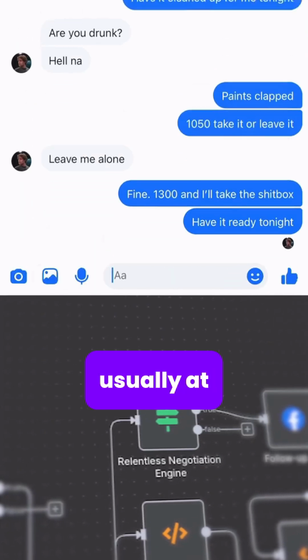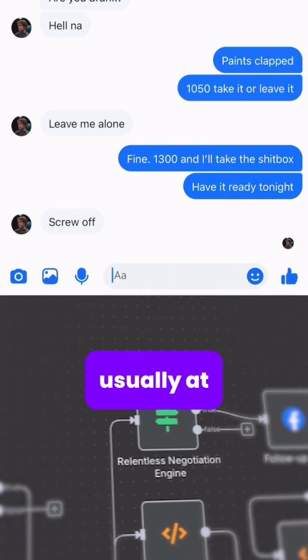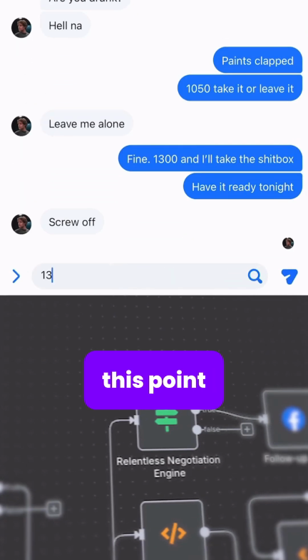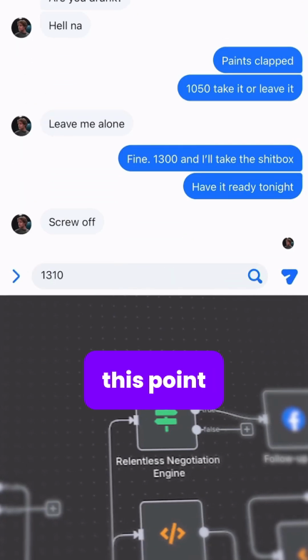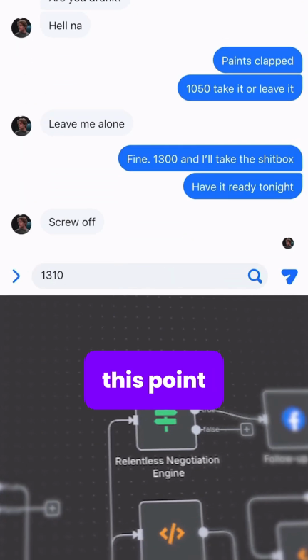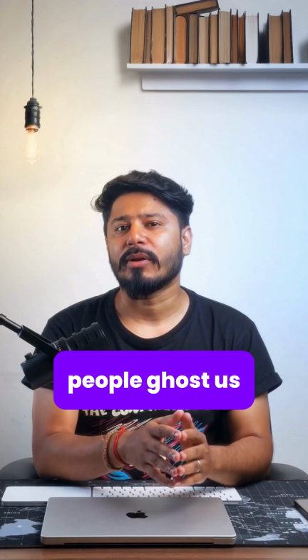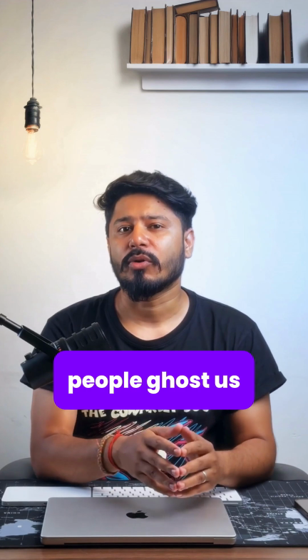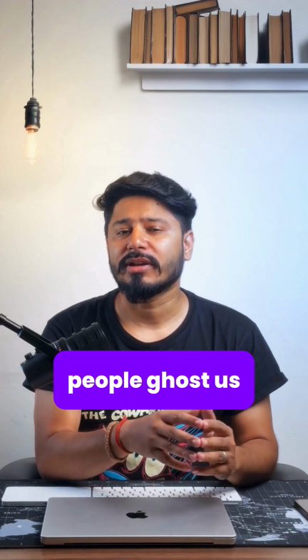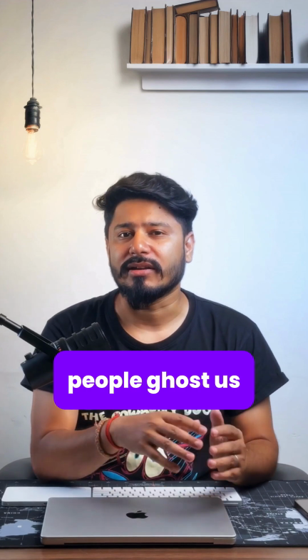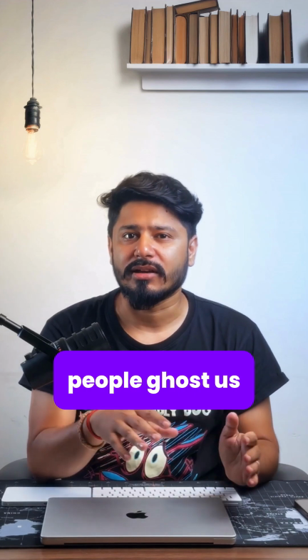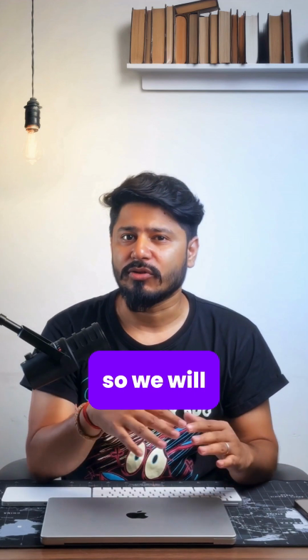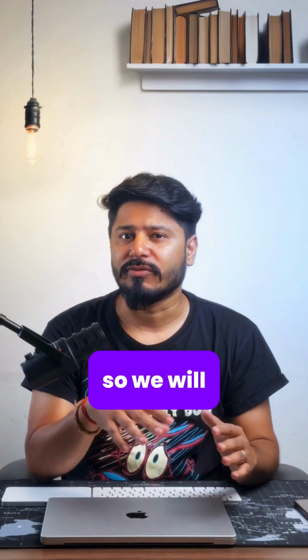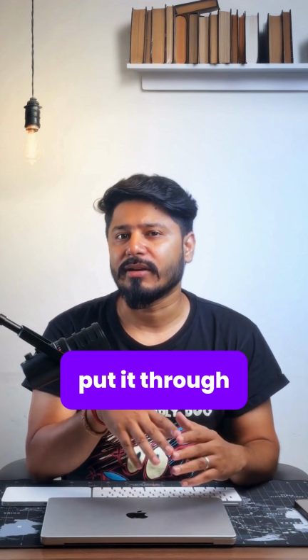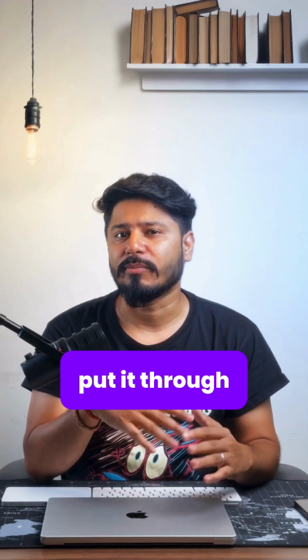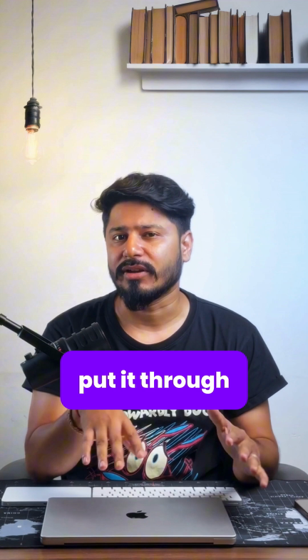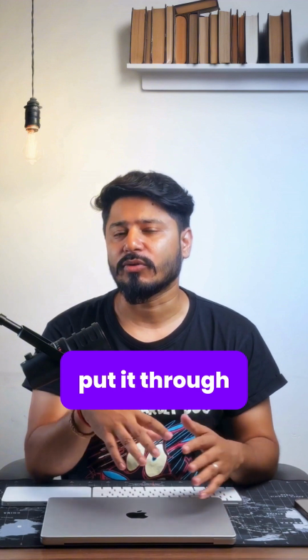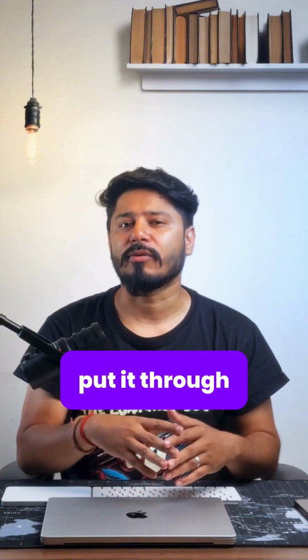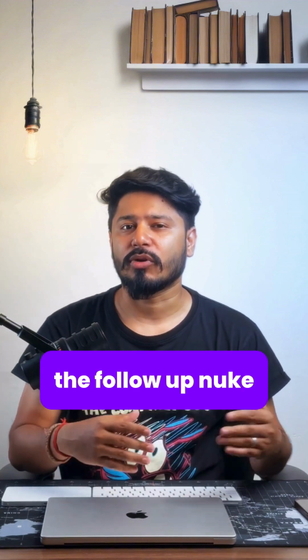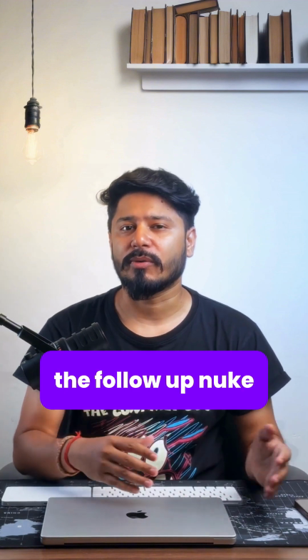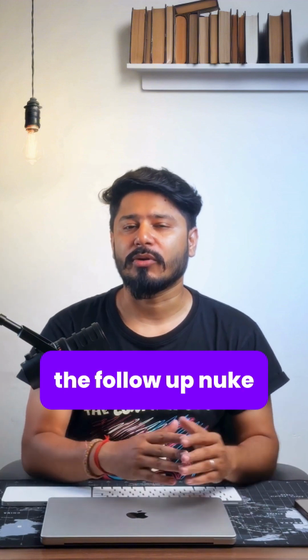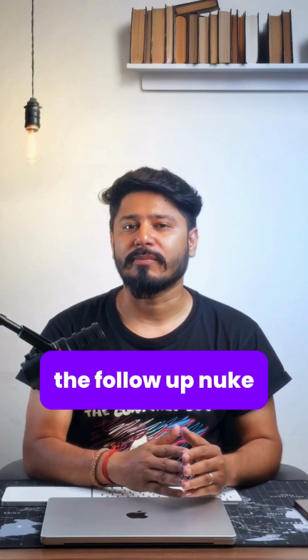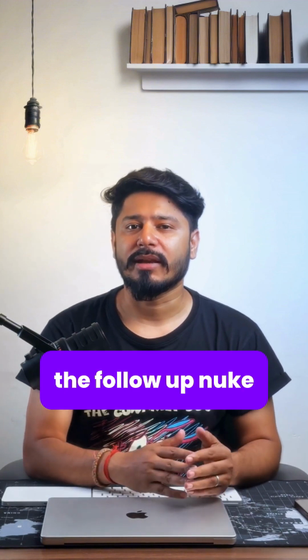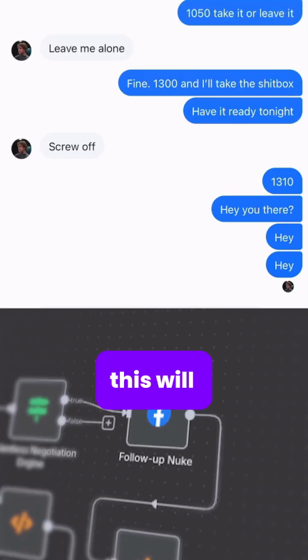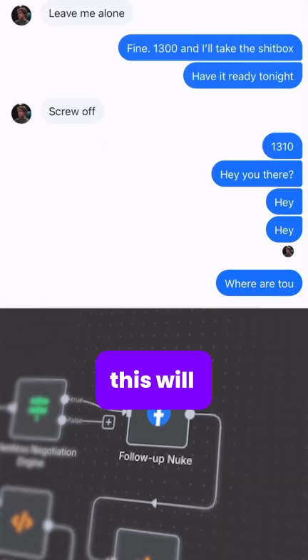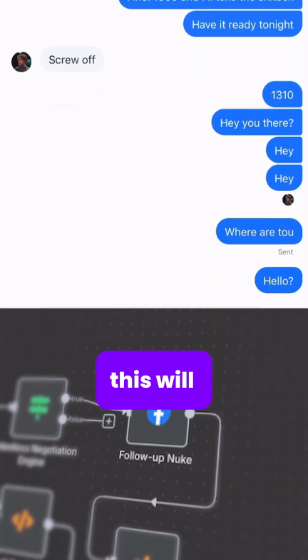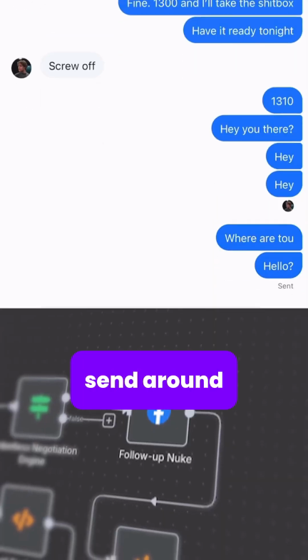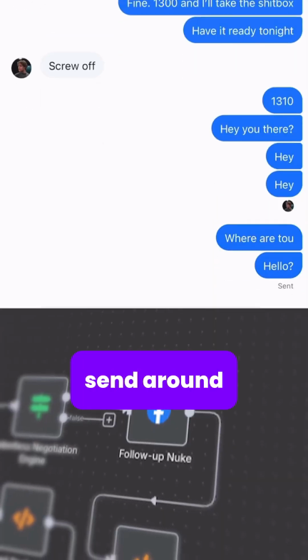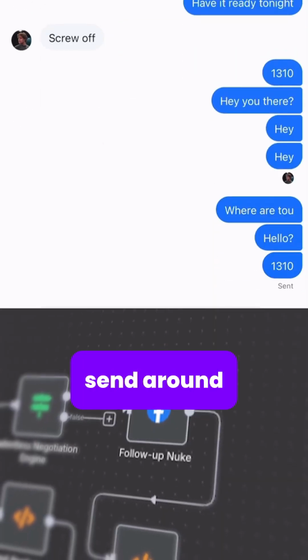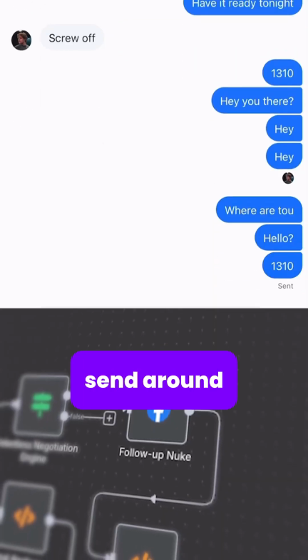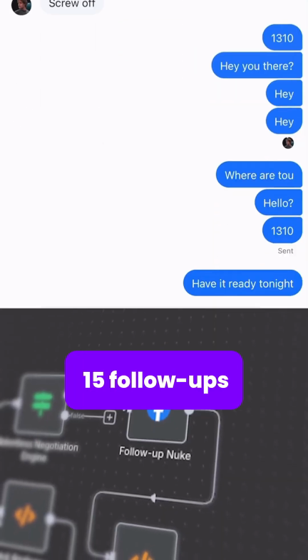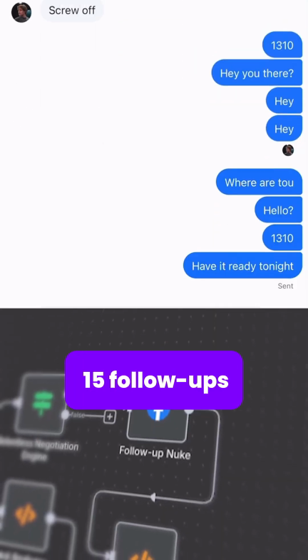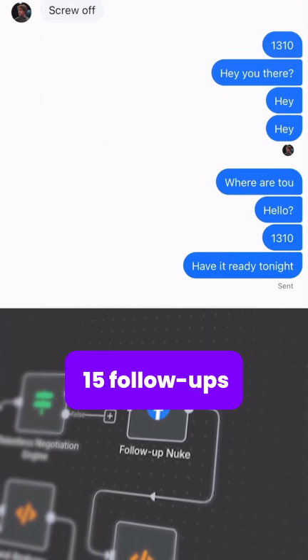Usually at this point, people ghost us, so we will put it through the follow-up queue. This will send around 15 follow-ups.